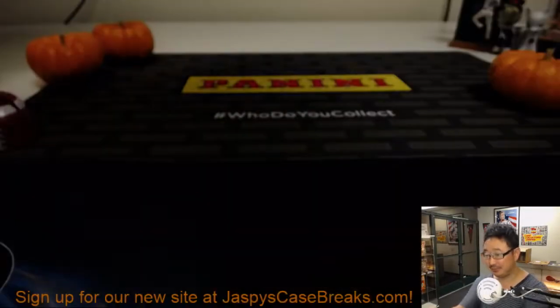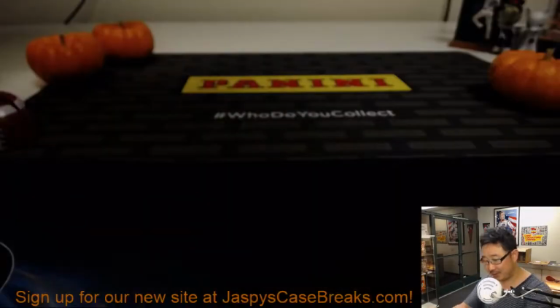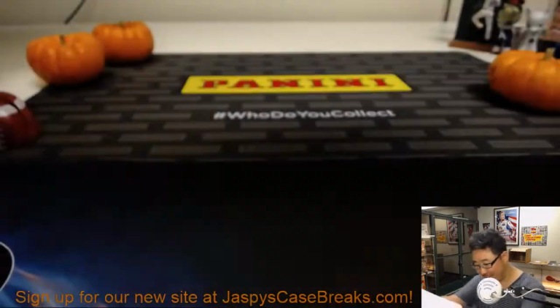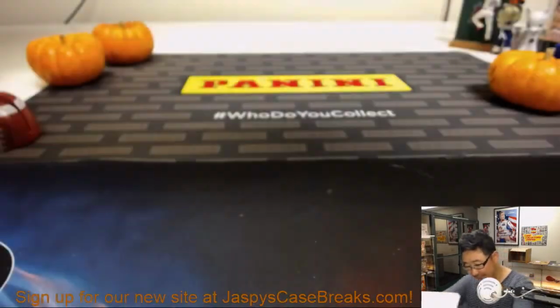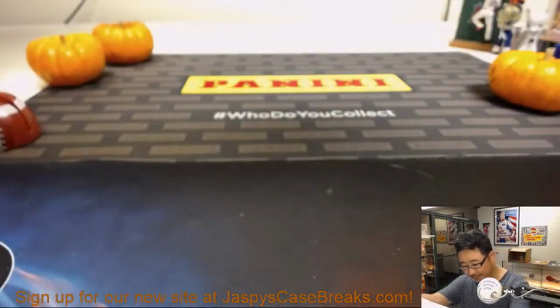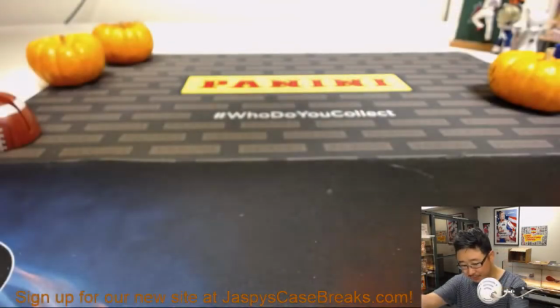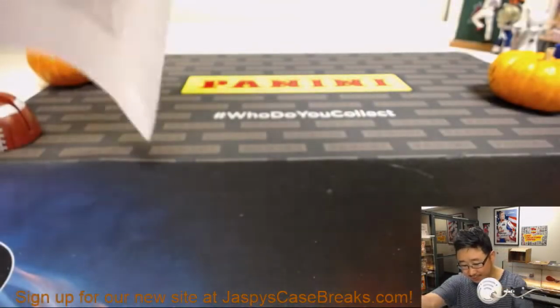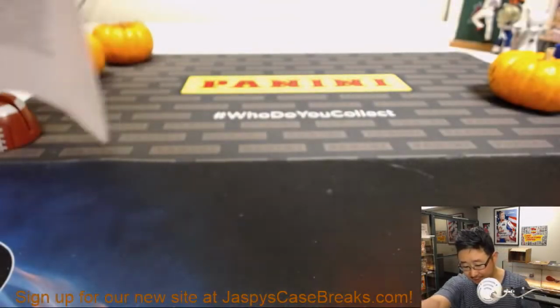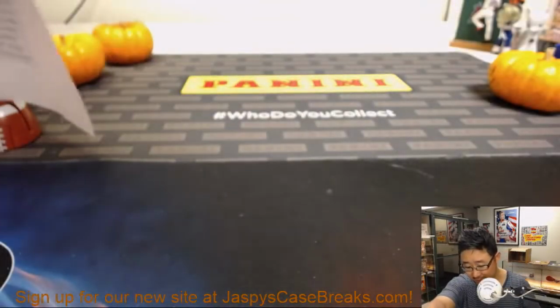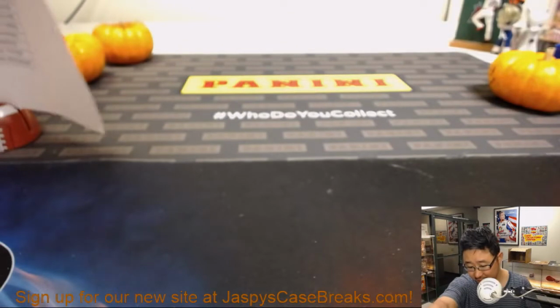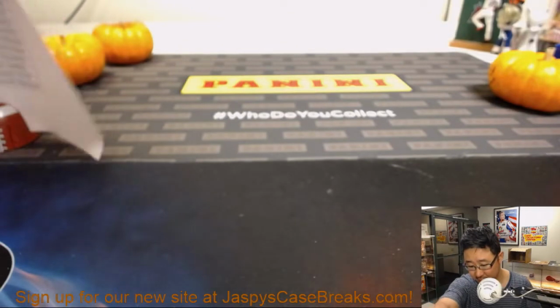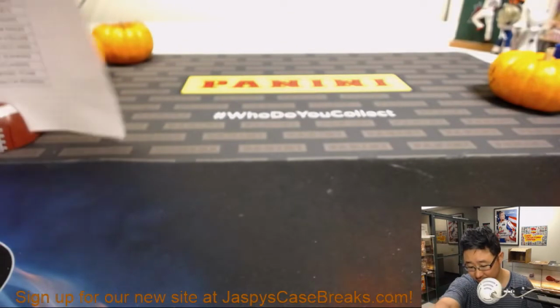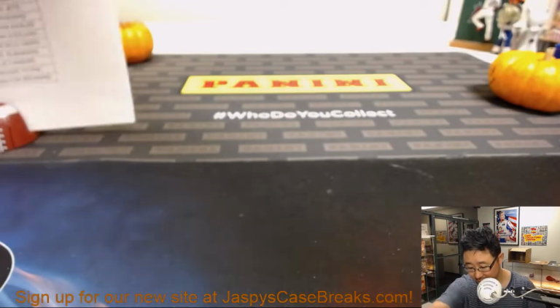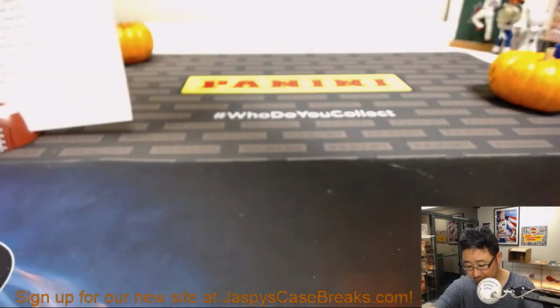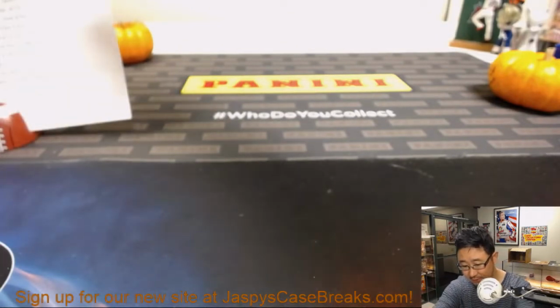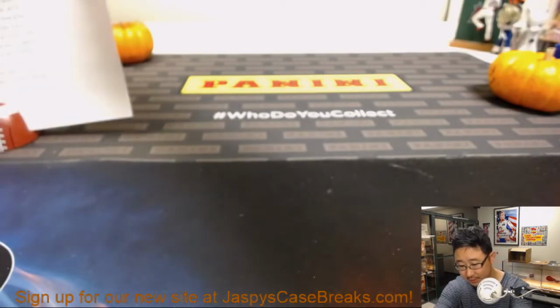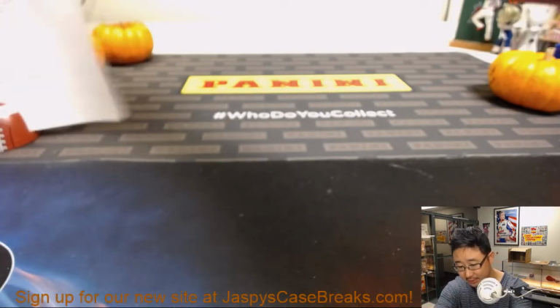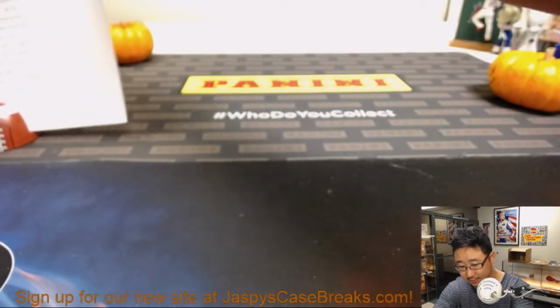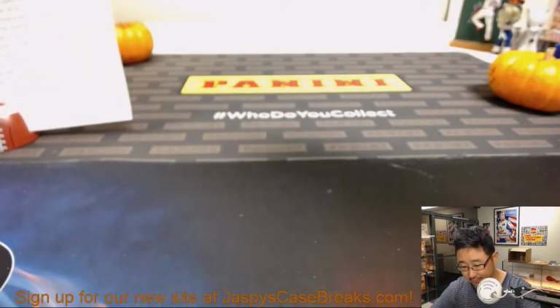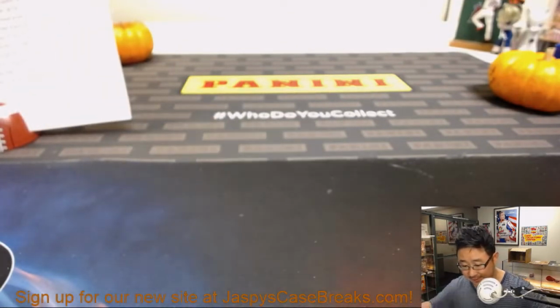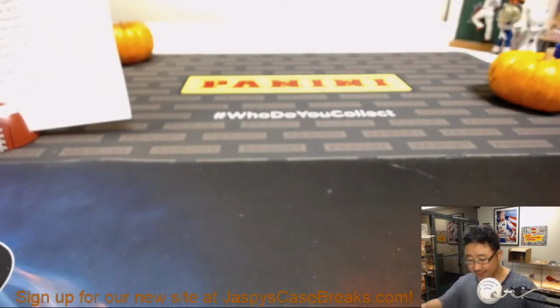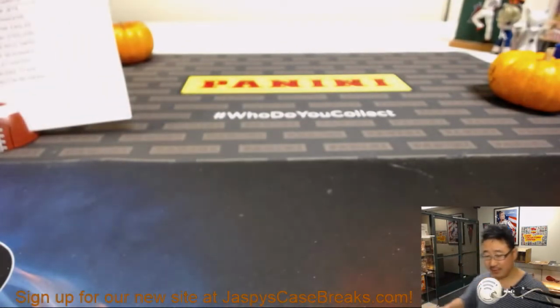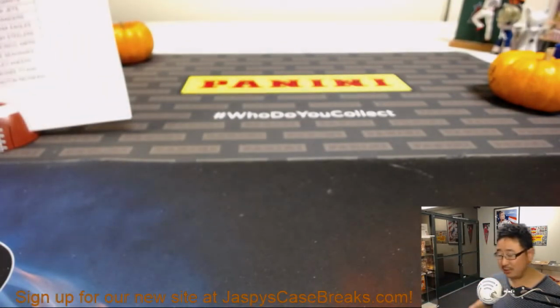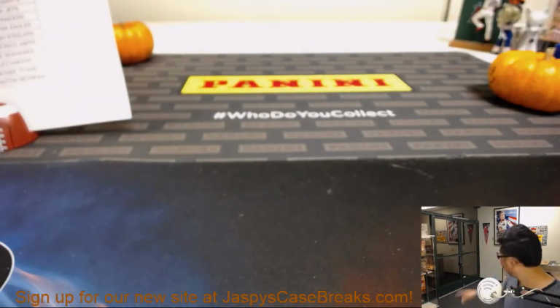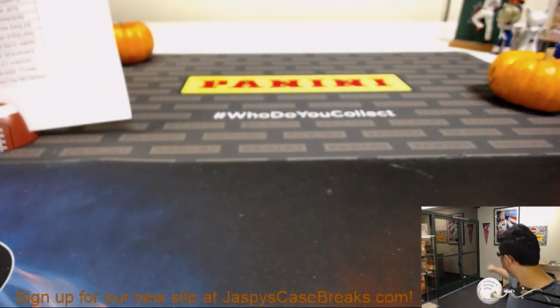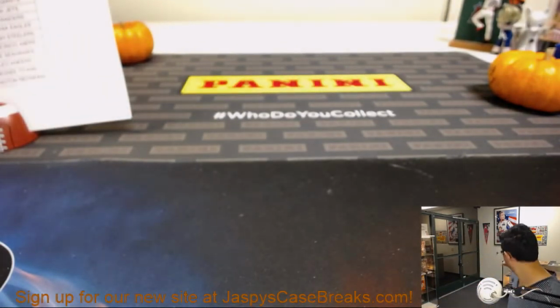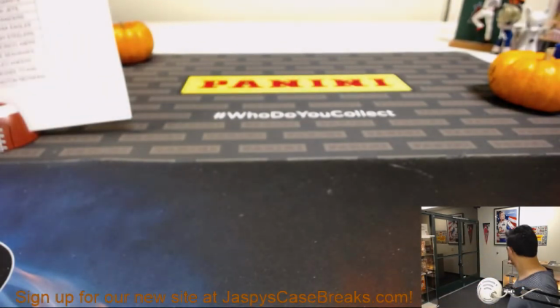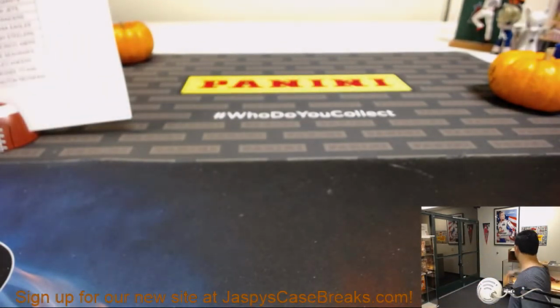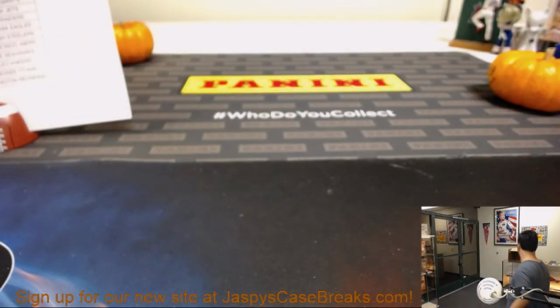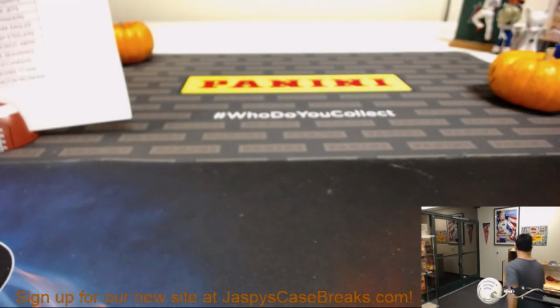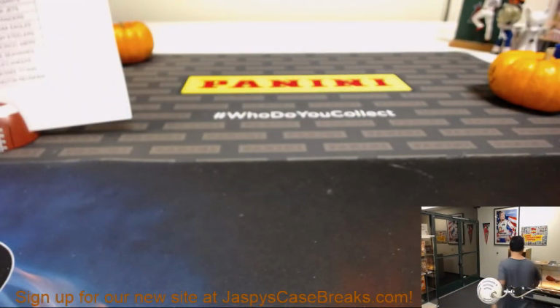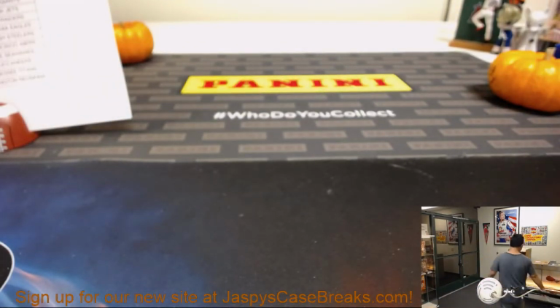We haven't seen any of the big names yet from those three teams, or I guess any of the teams. So there's the other inner case.